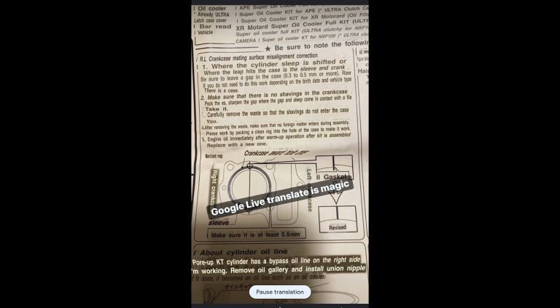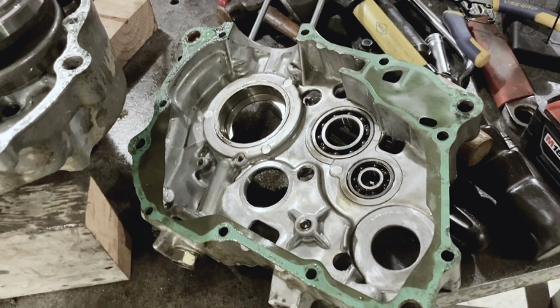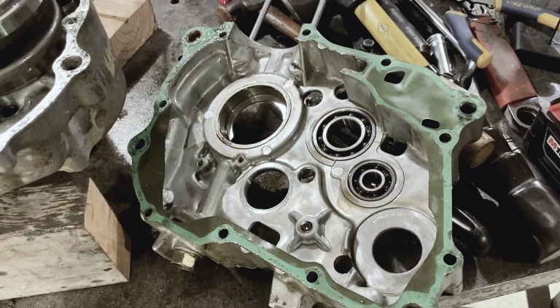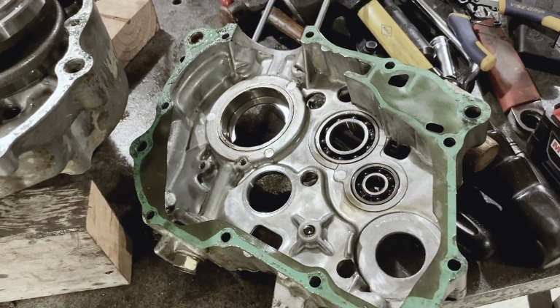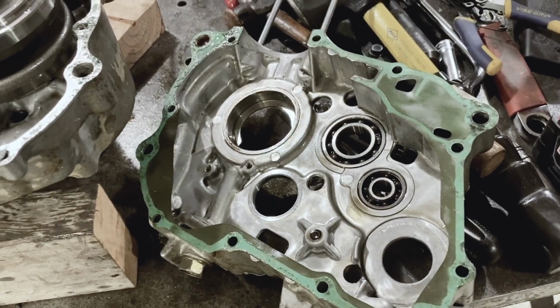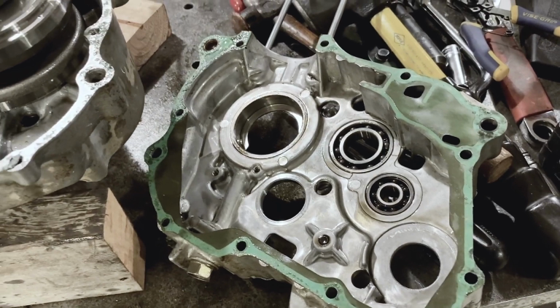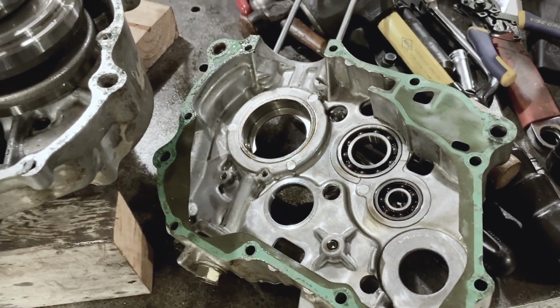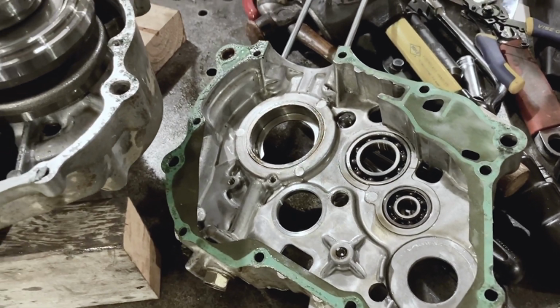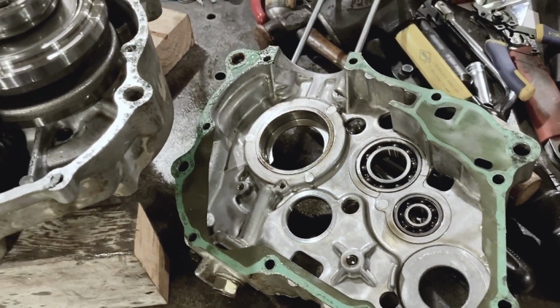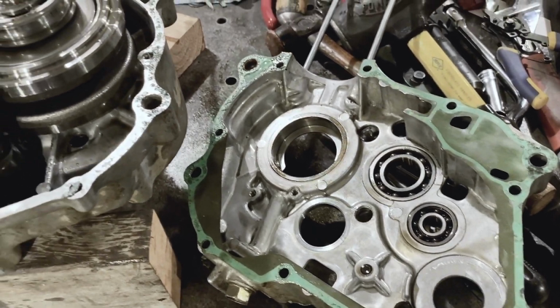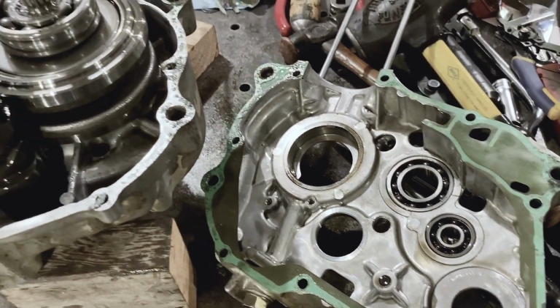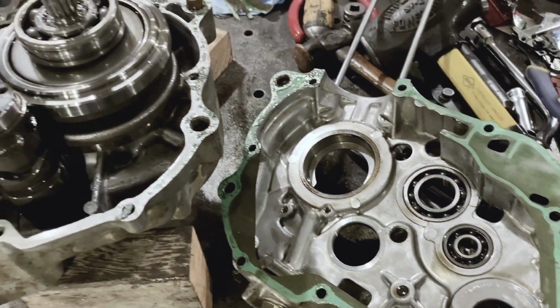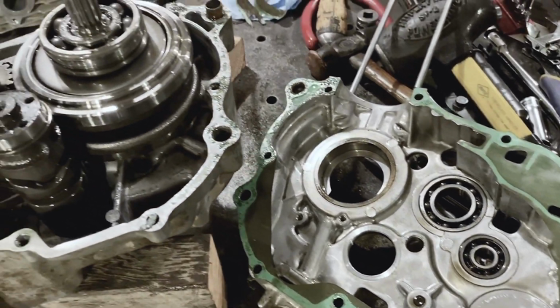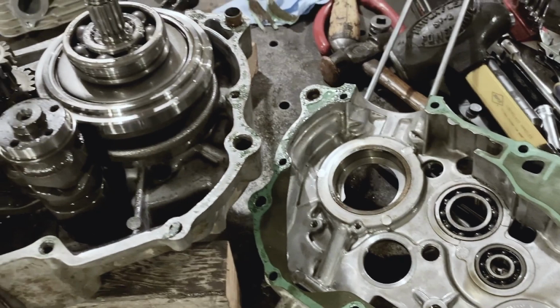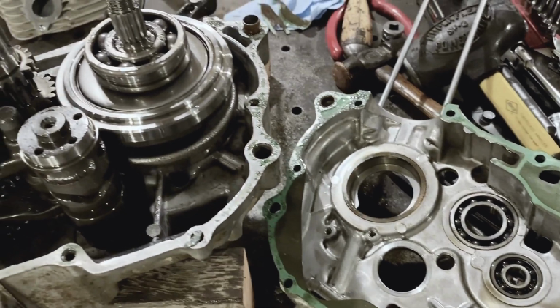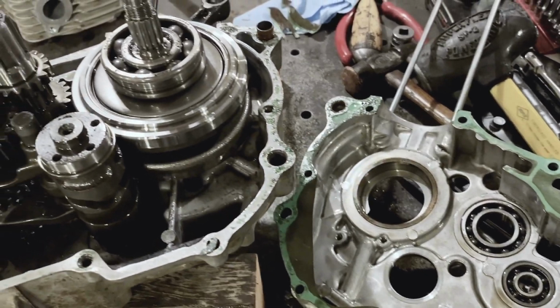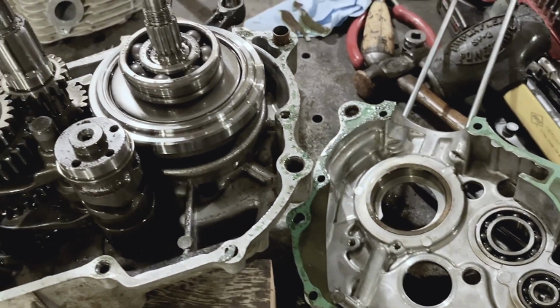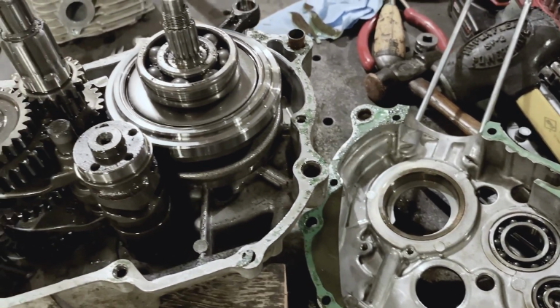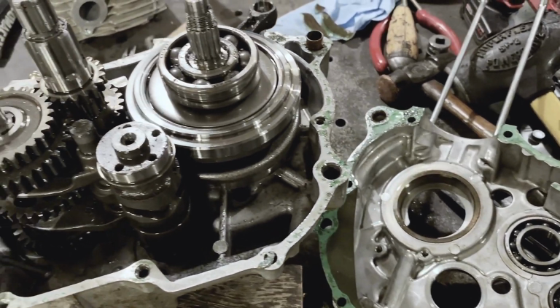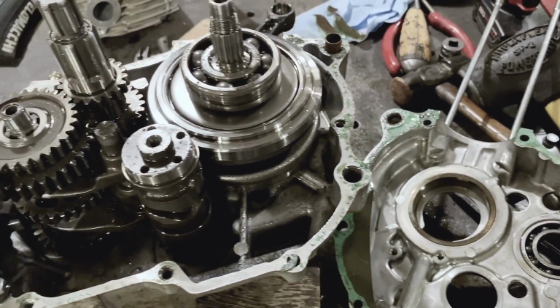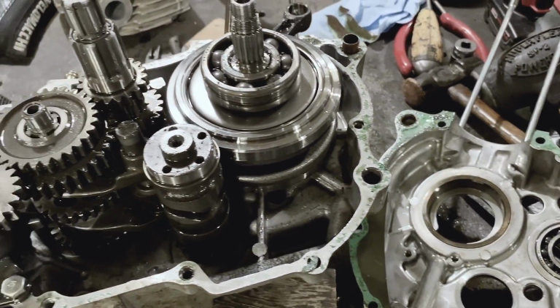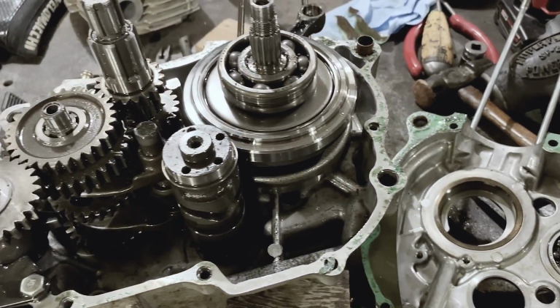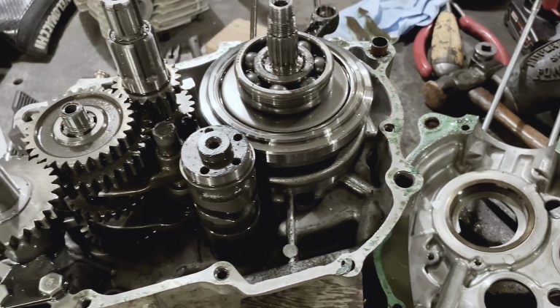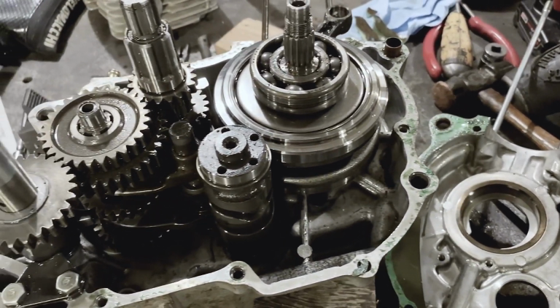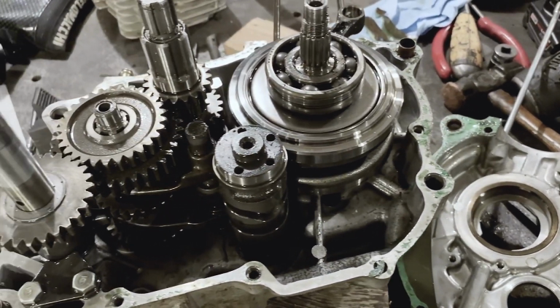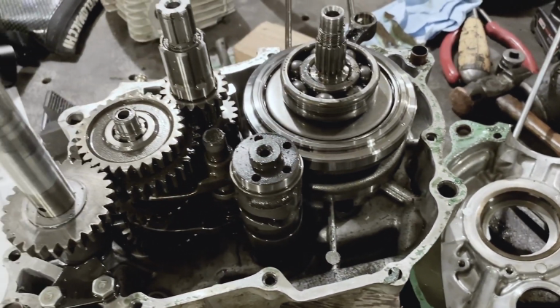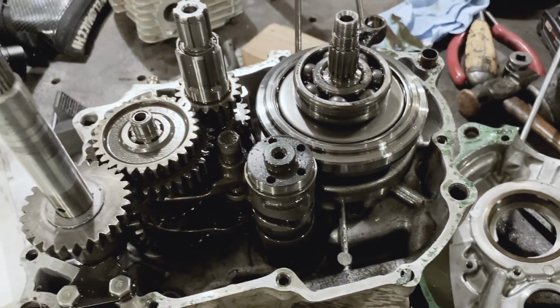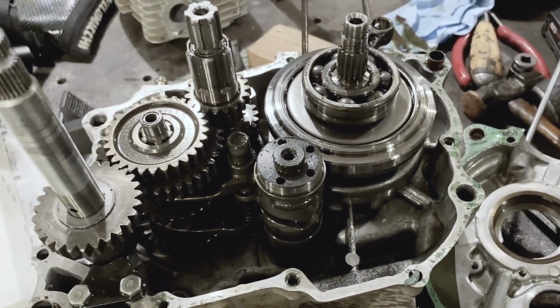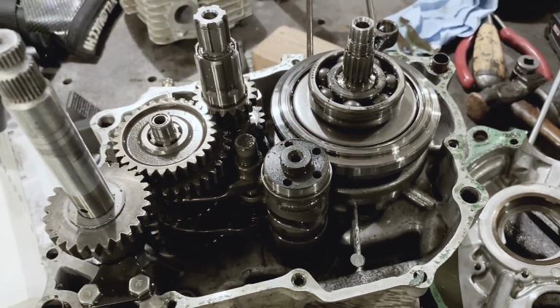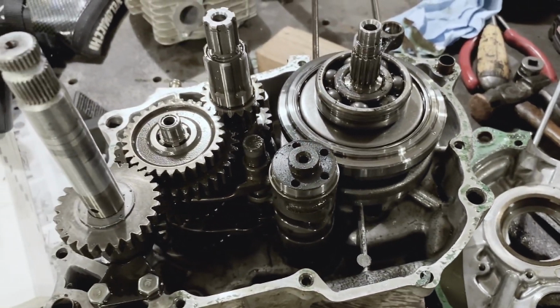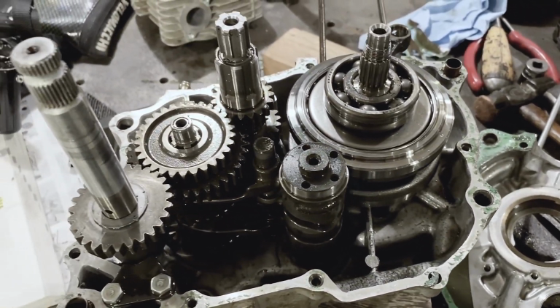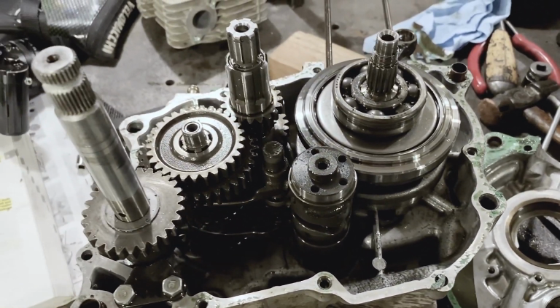Getting this apart, I think it took about 40 minutes of tapping and a blowtorch.